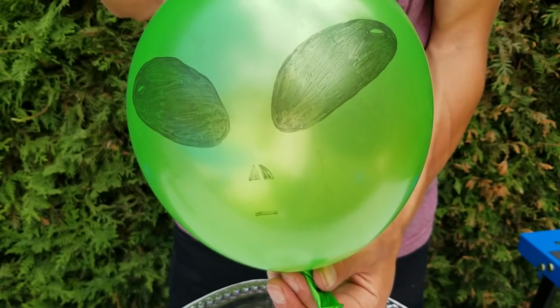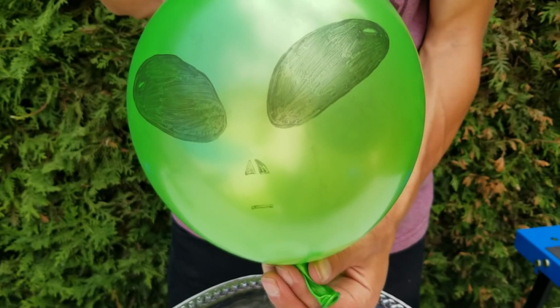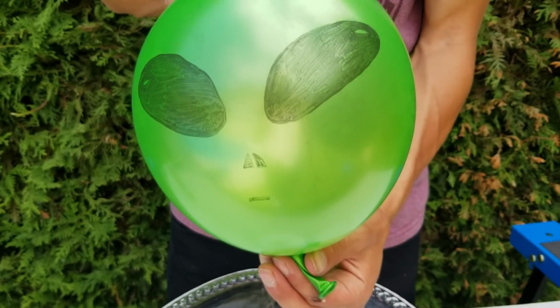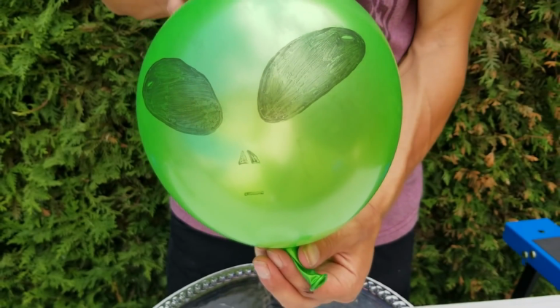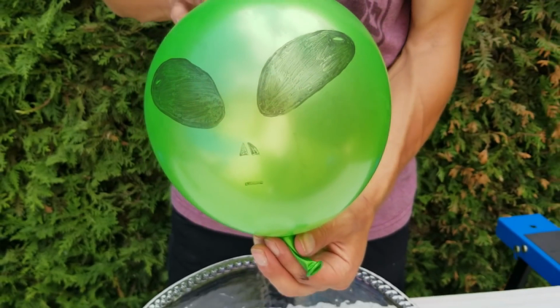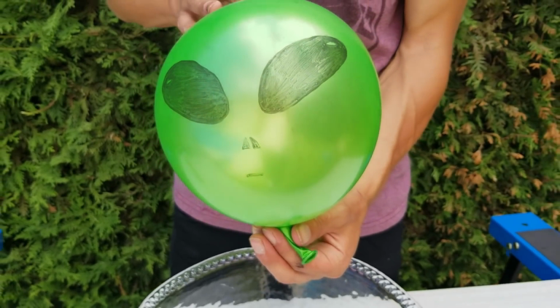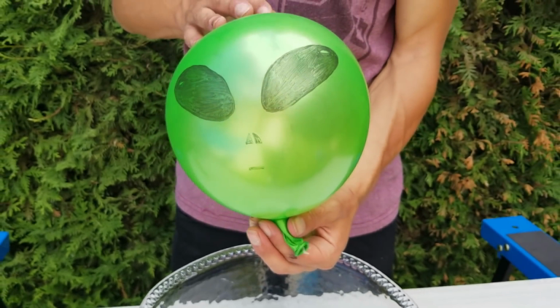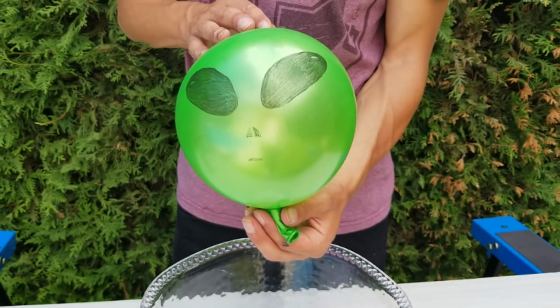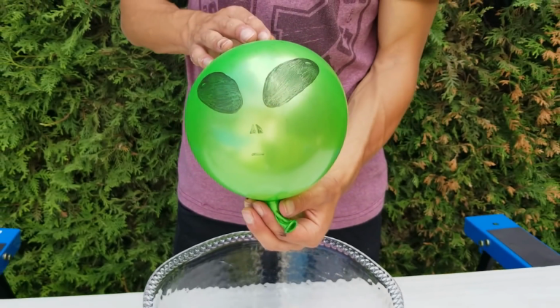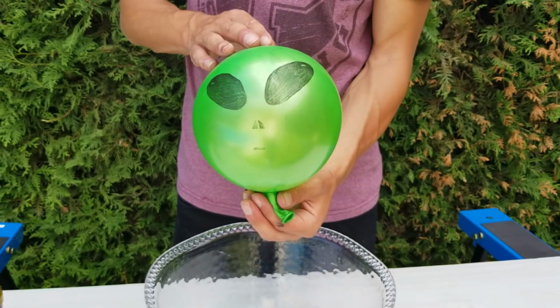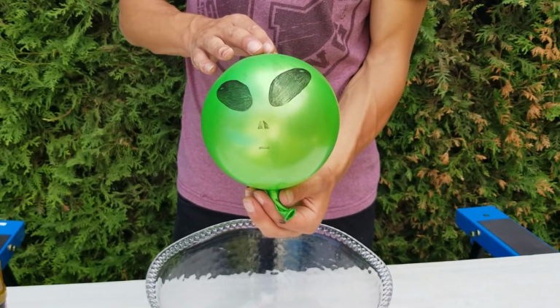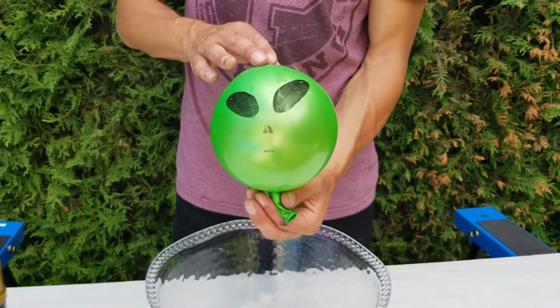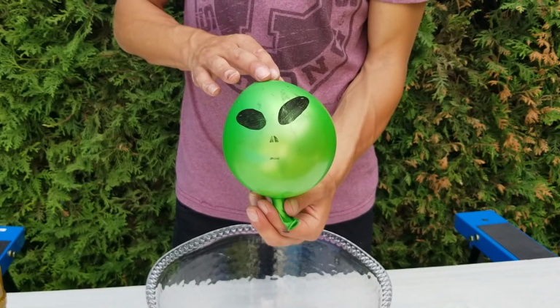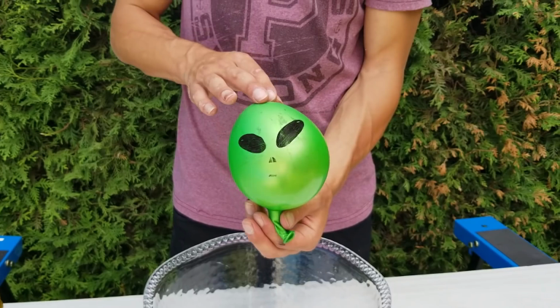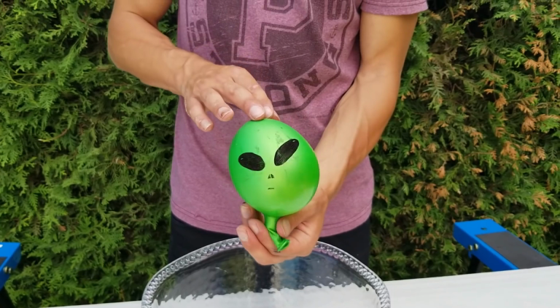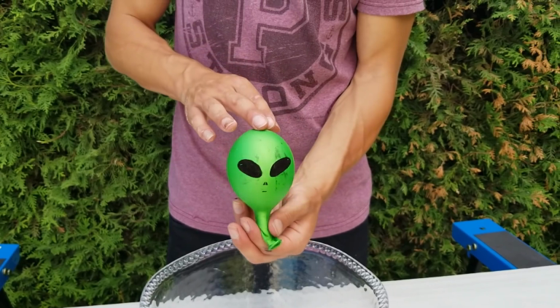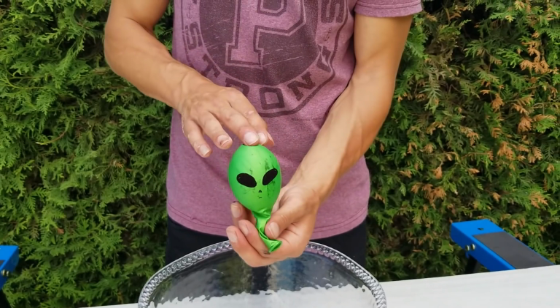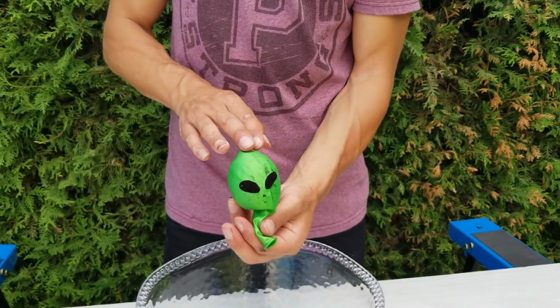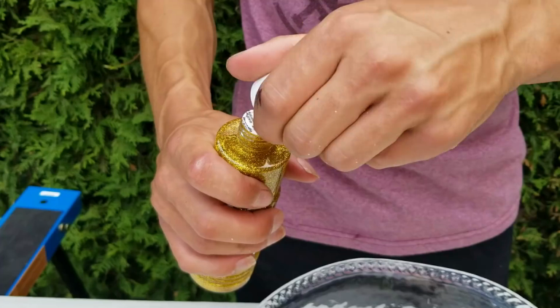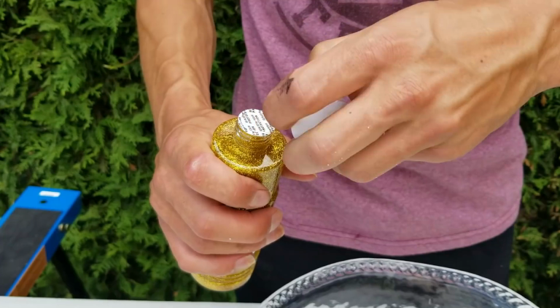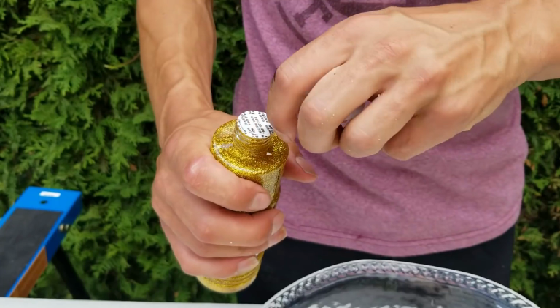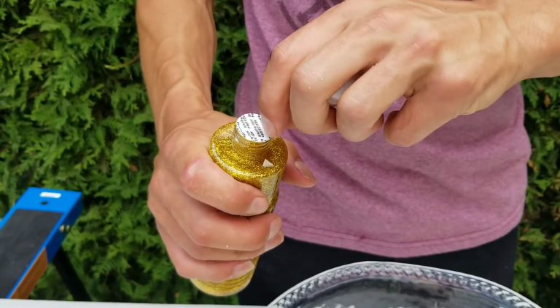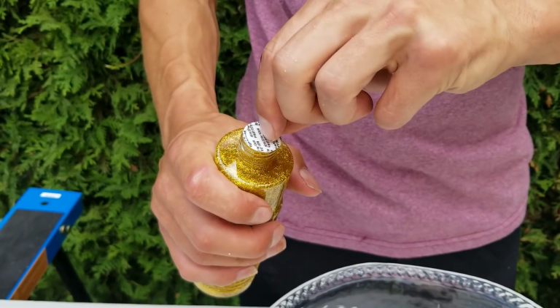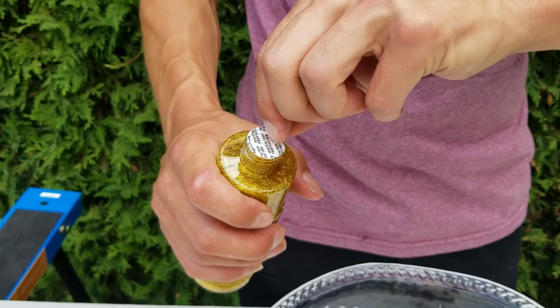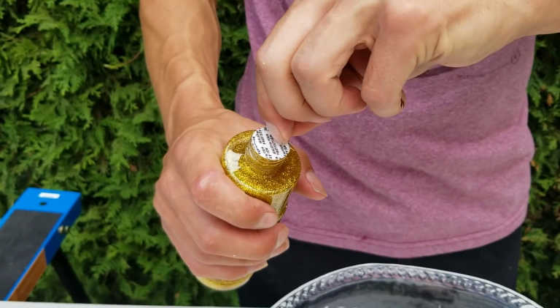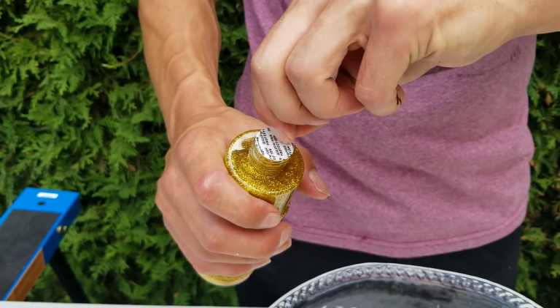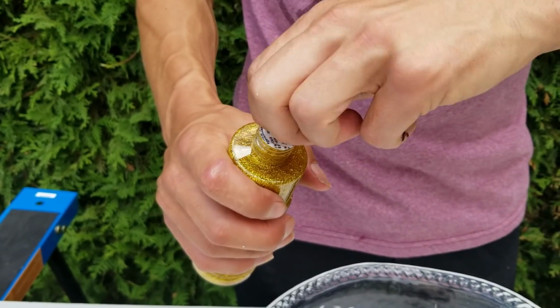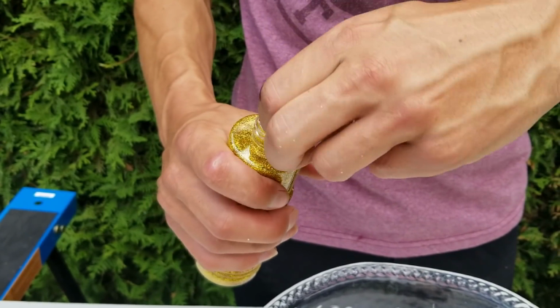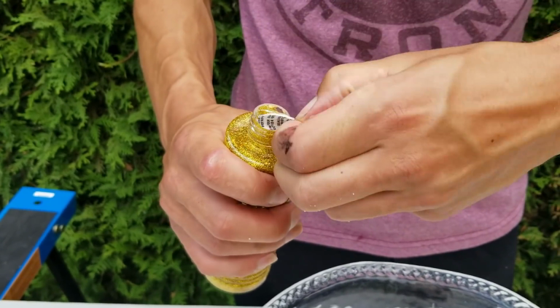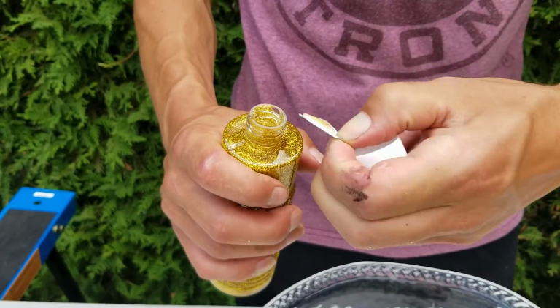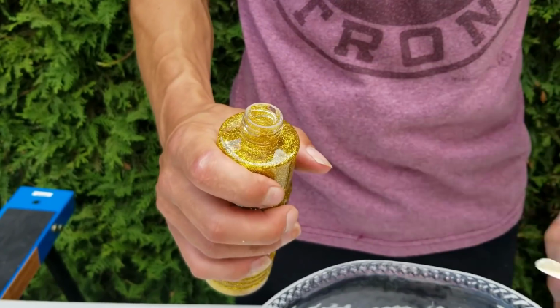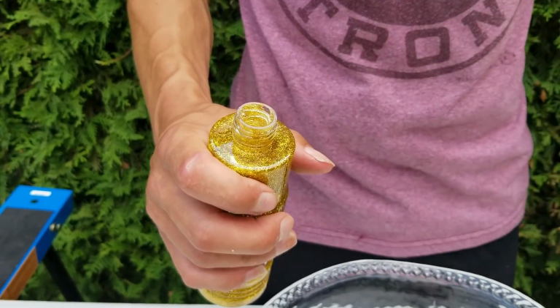Let's start the experiment by popping balloons with a knife. In this one I will add golden paint.